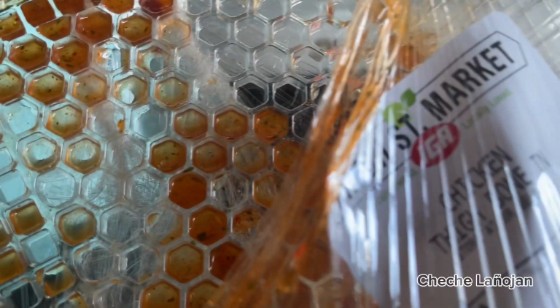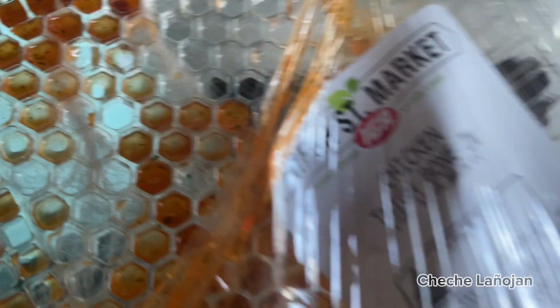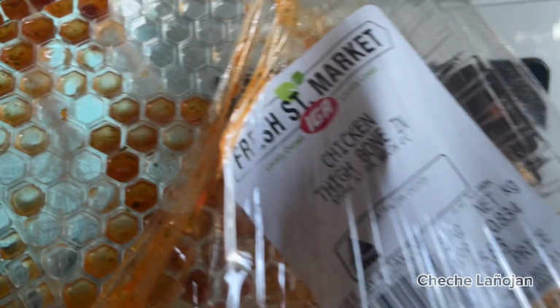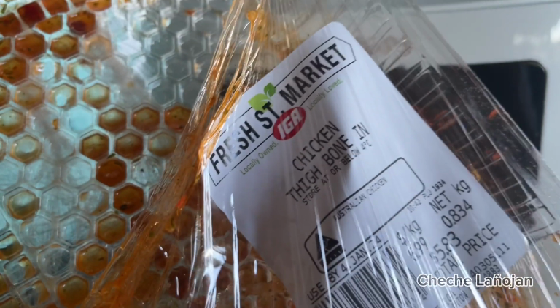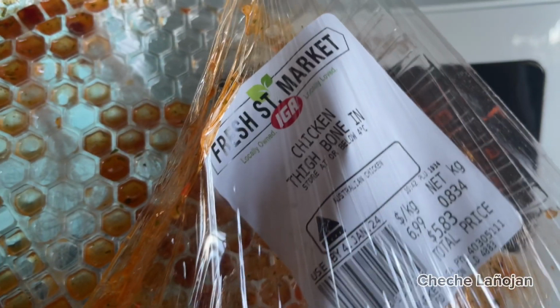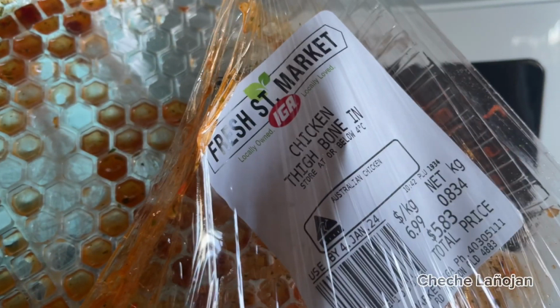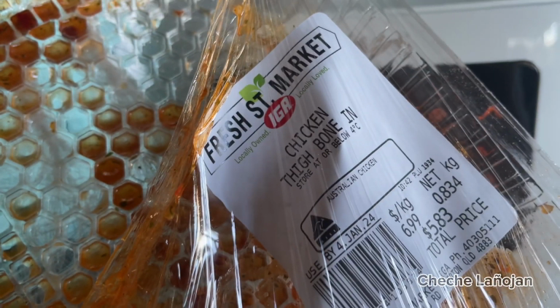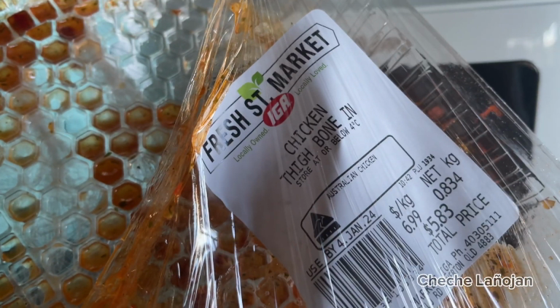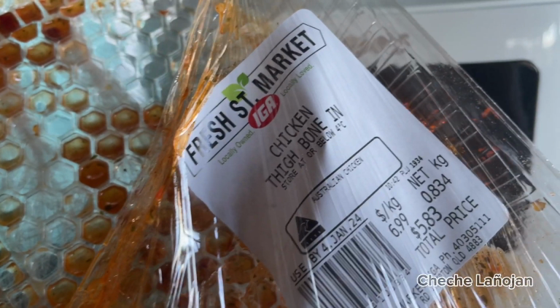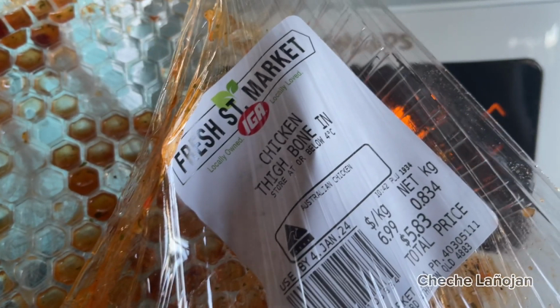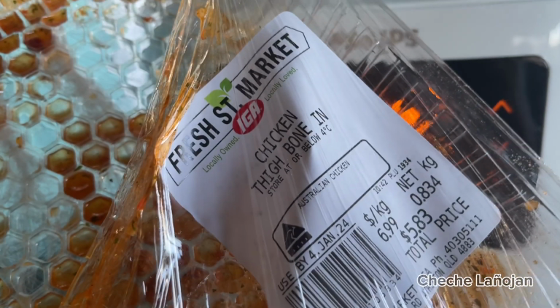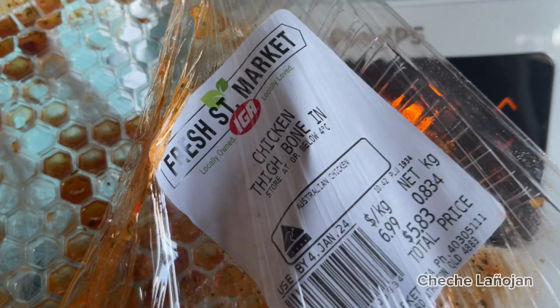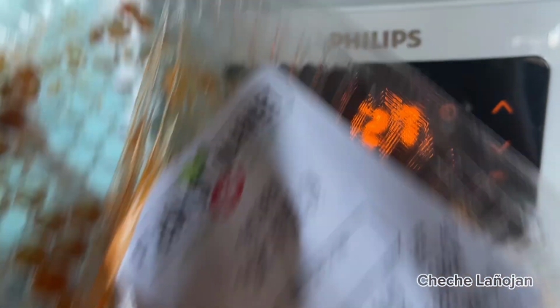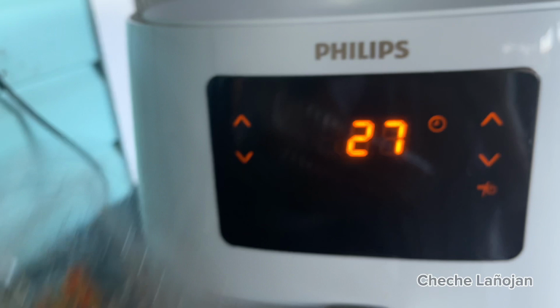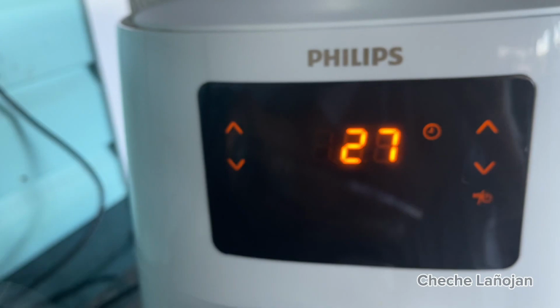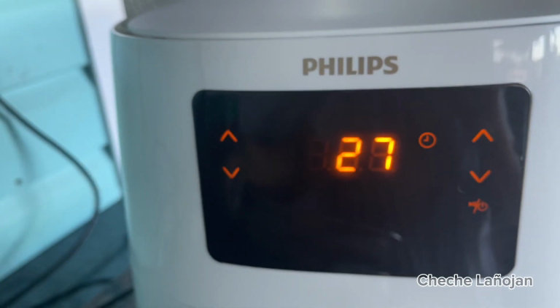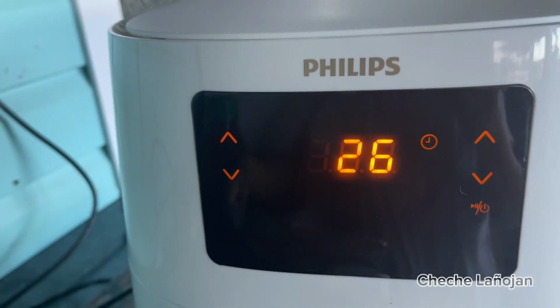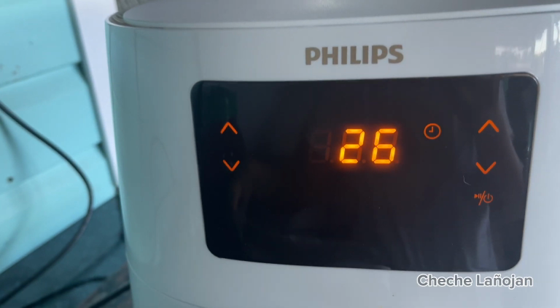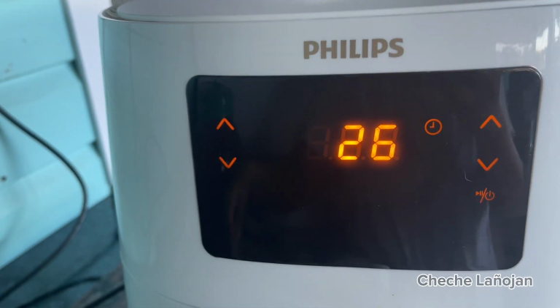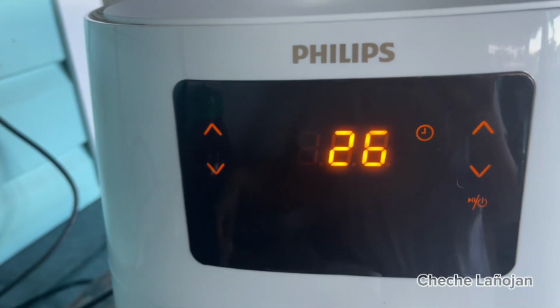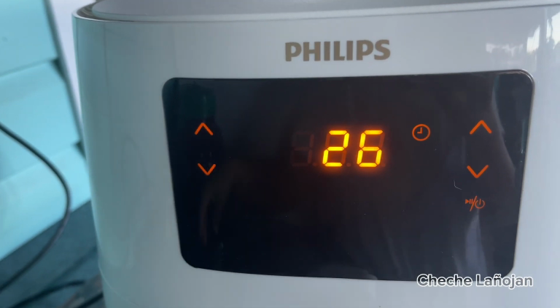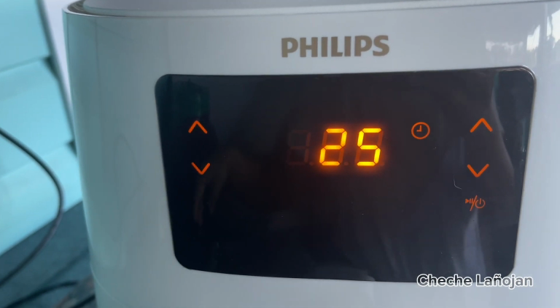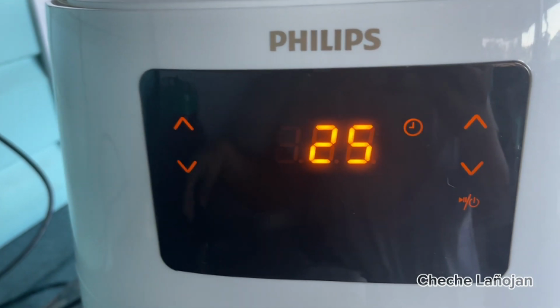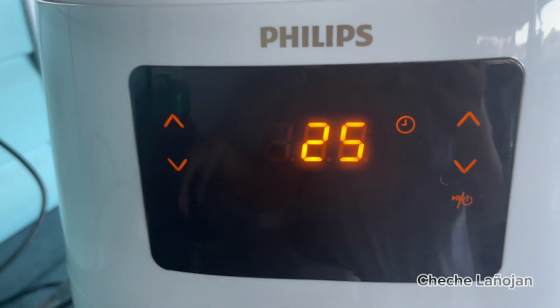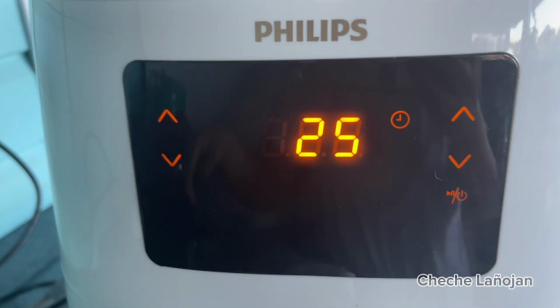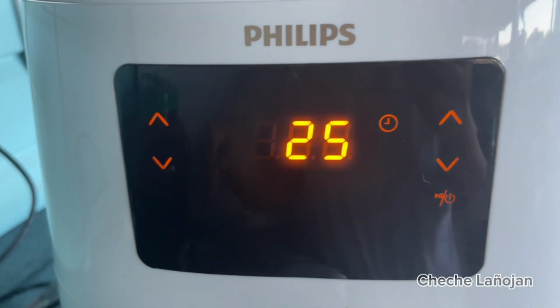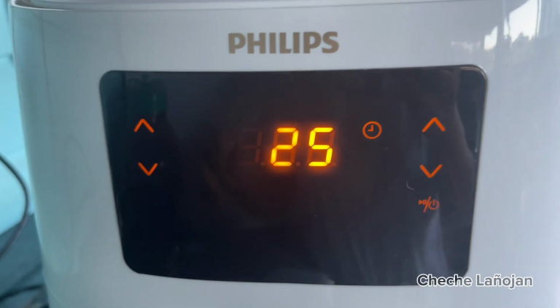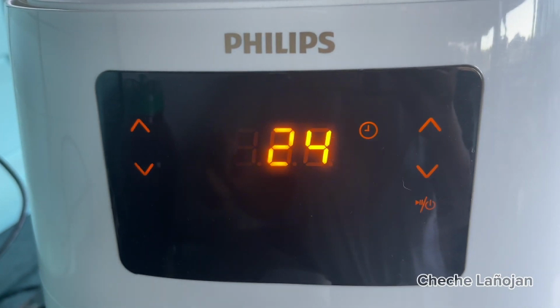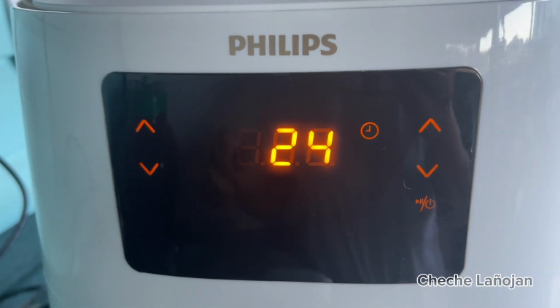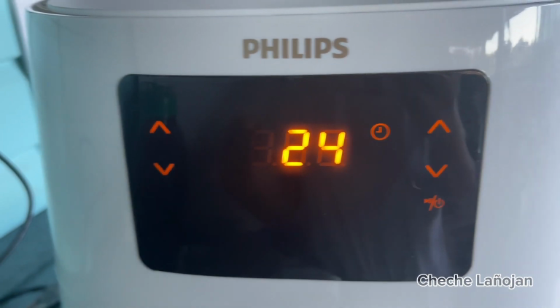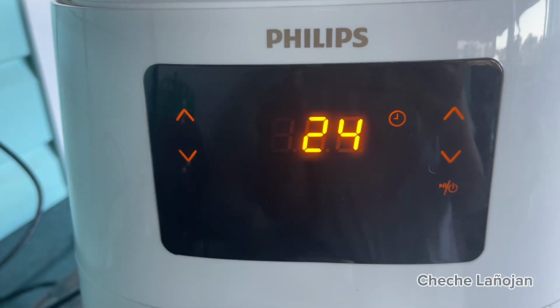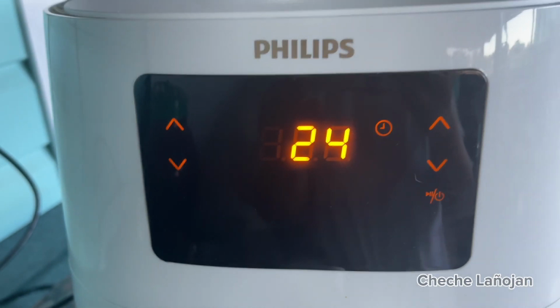For now I'm cooking chicken in the air fryer for our dinner — almost ready!